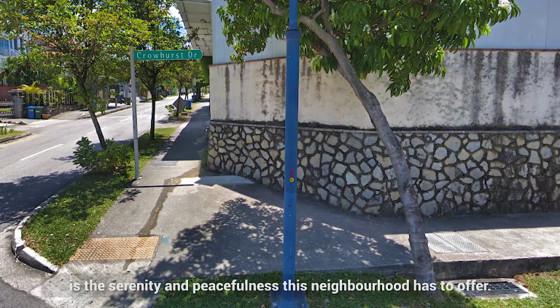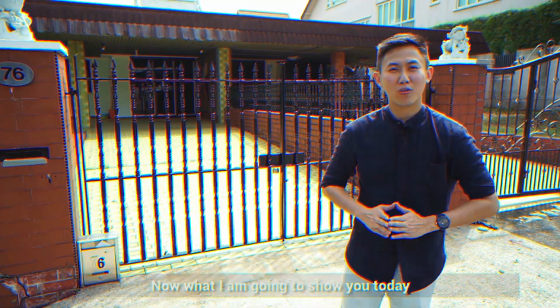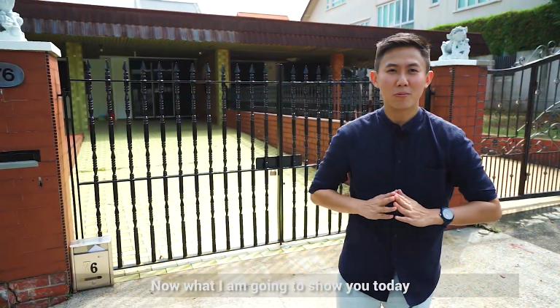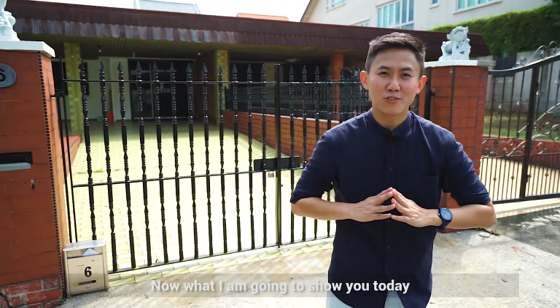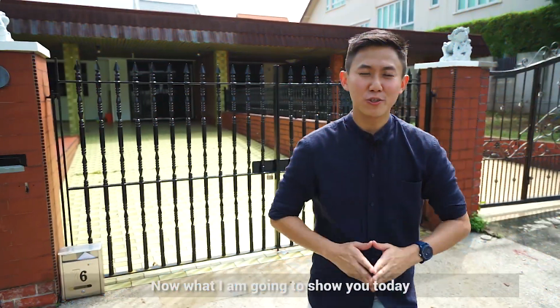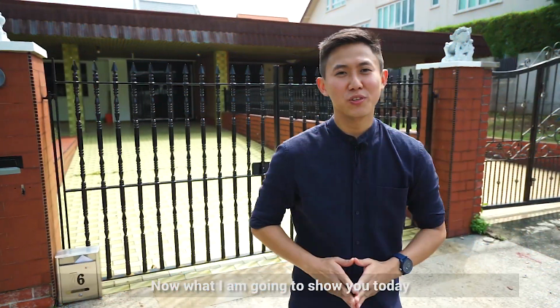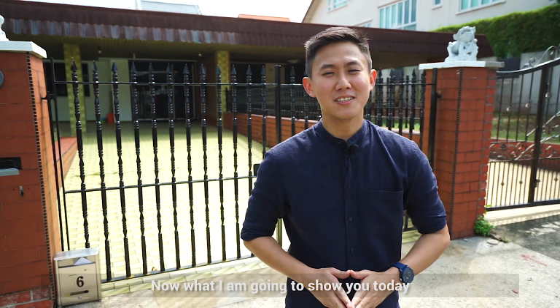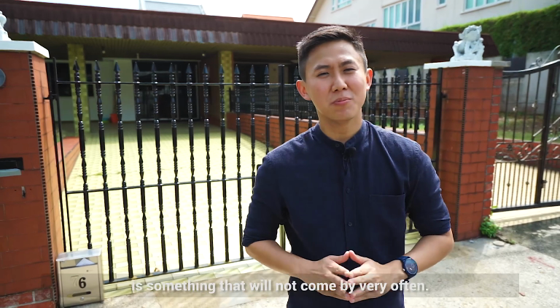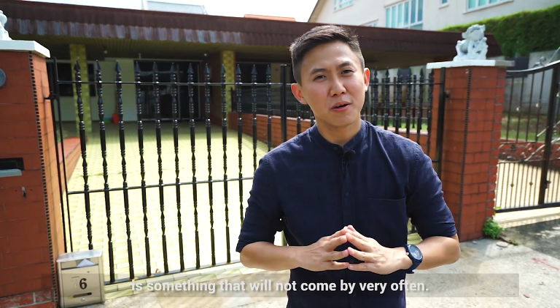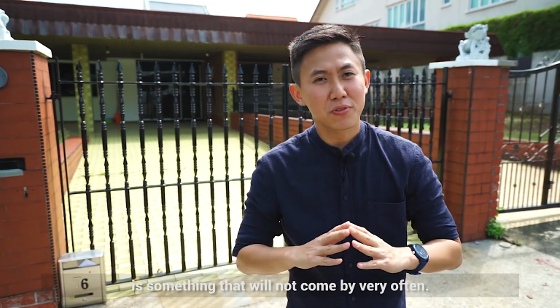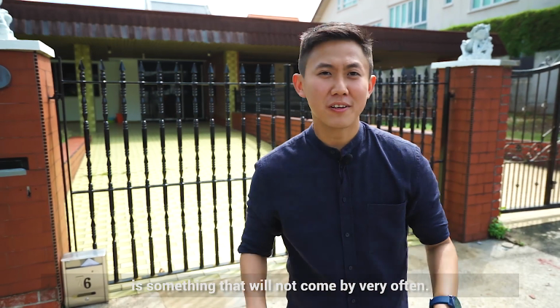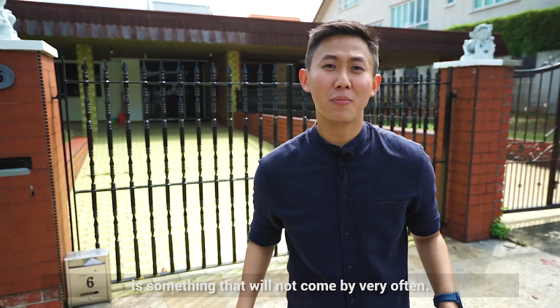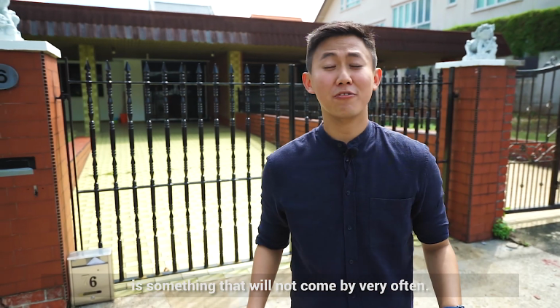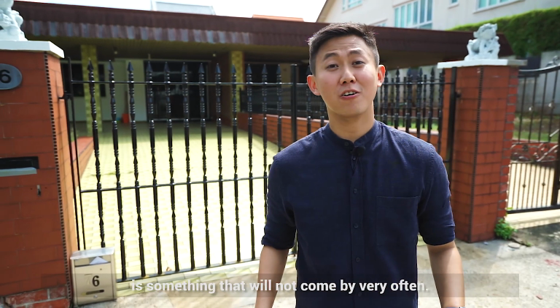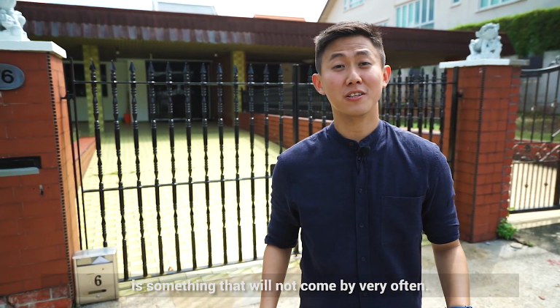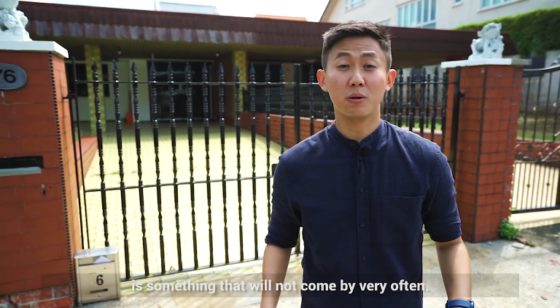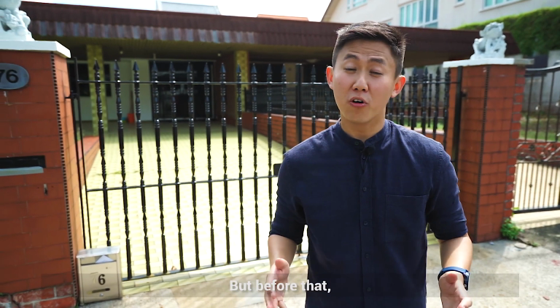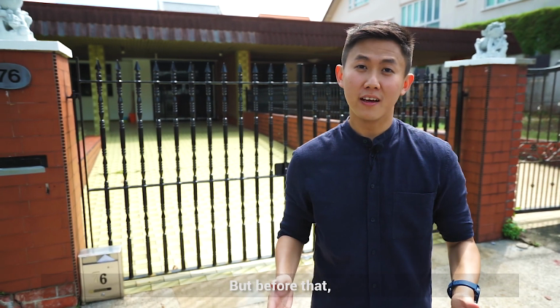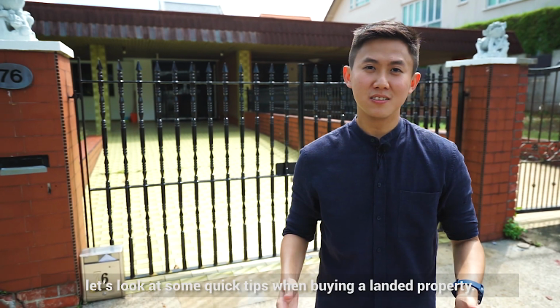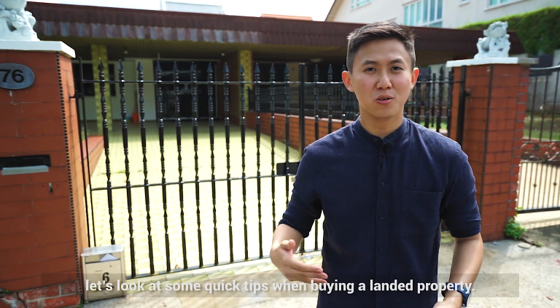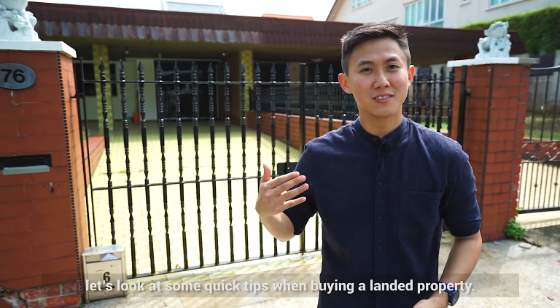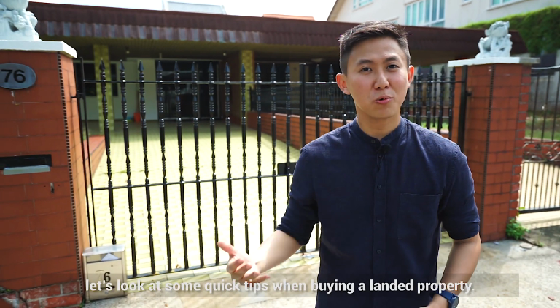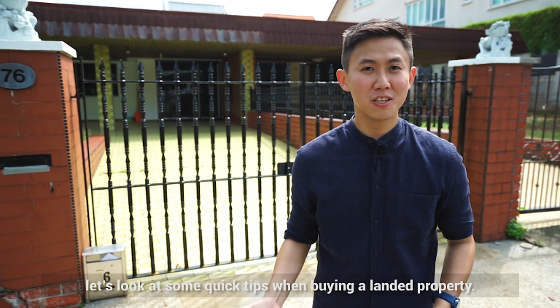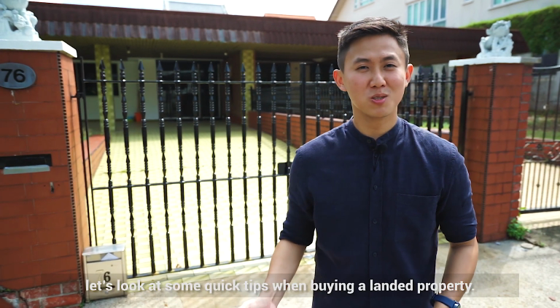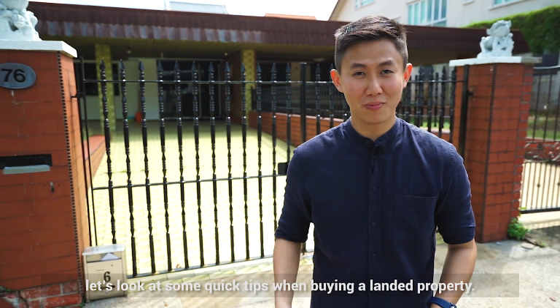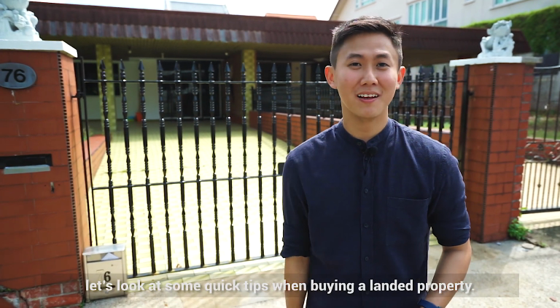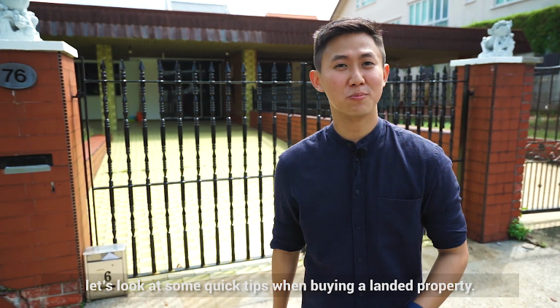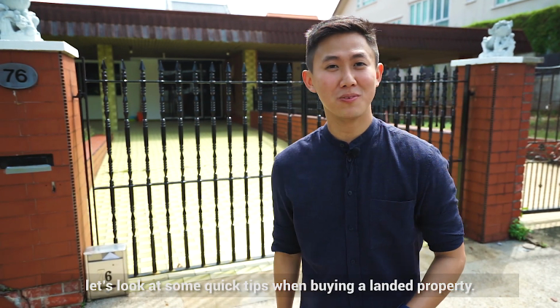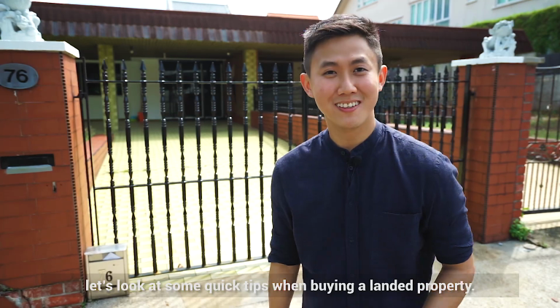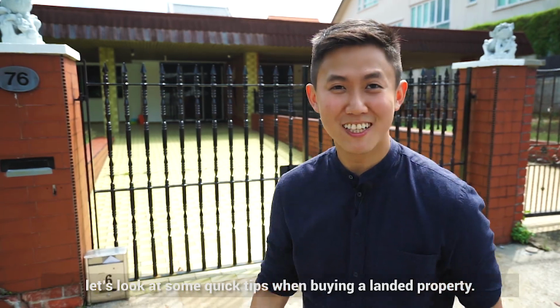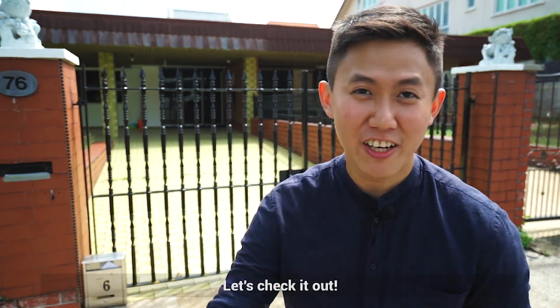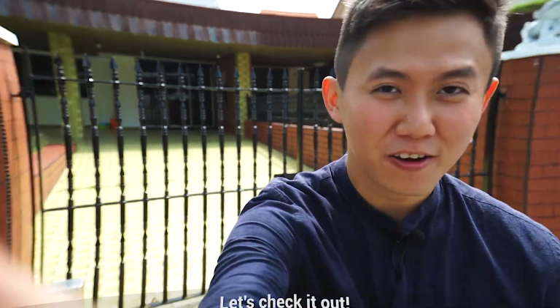What I'm going to show you today is something that will not come by very often. Before that, let's take a look at some quick tips when buying a landed property. Let's check it out.